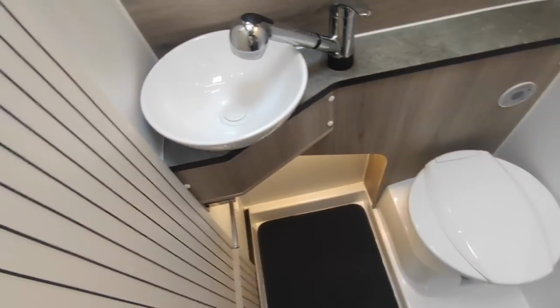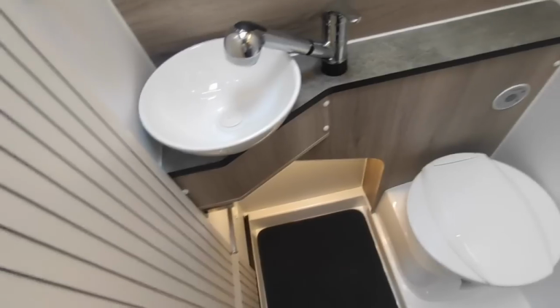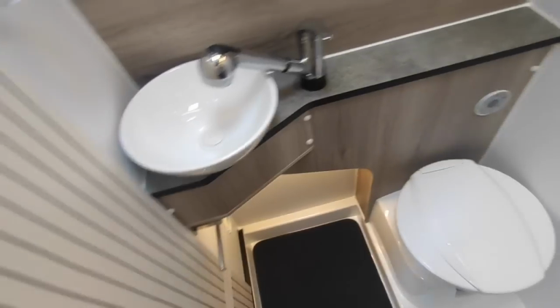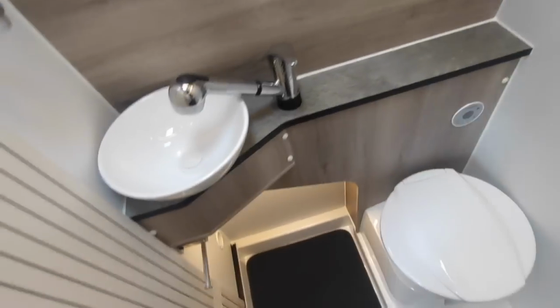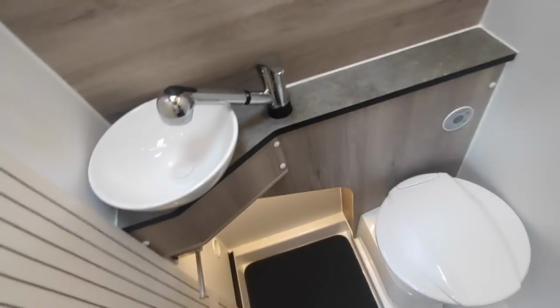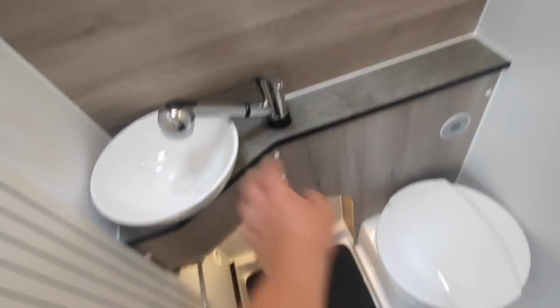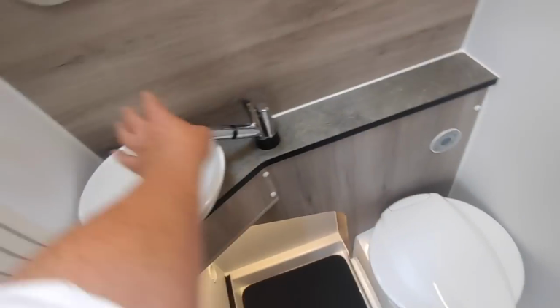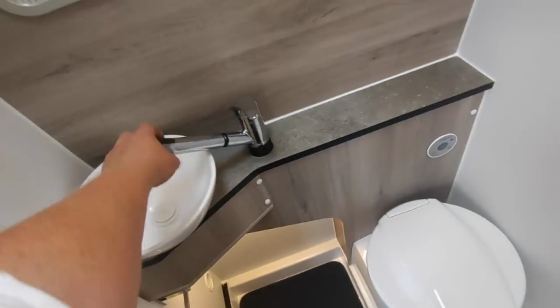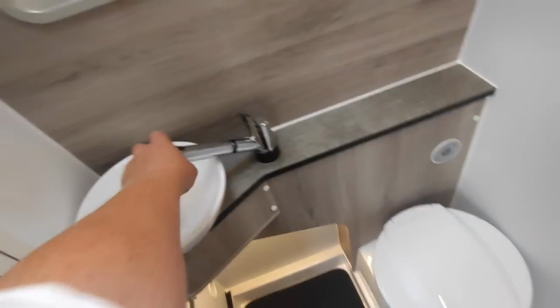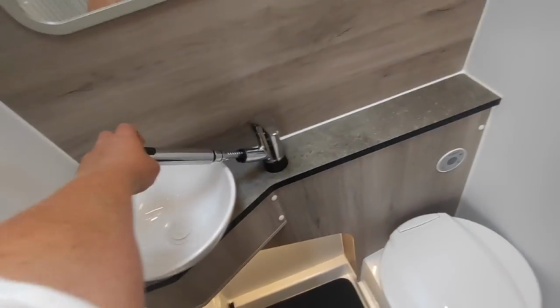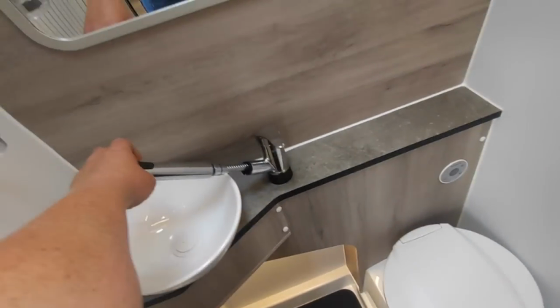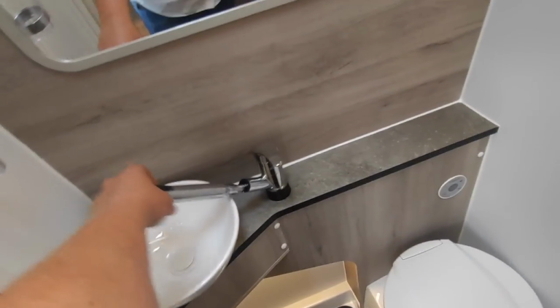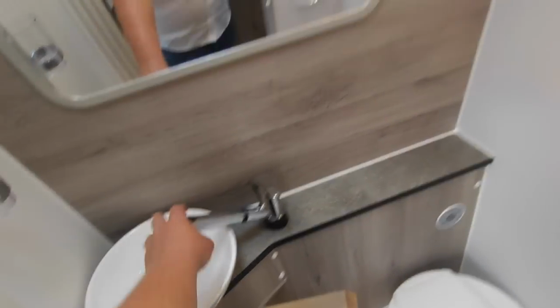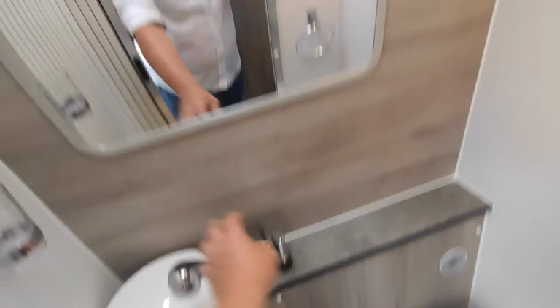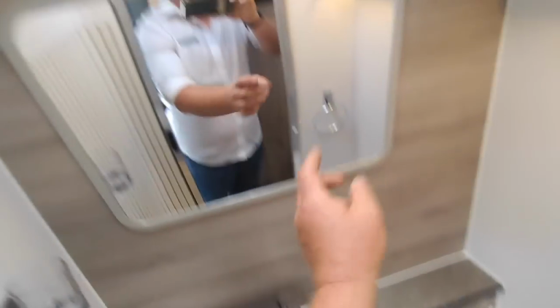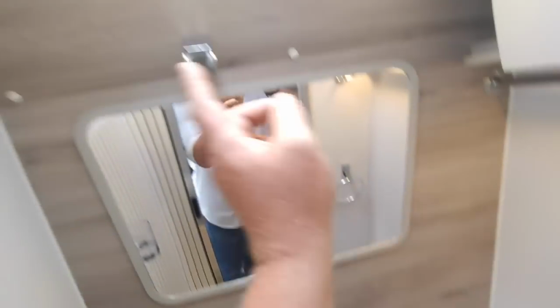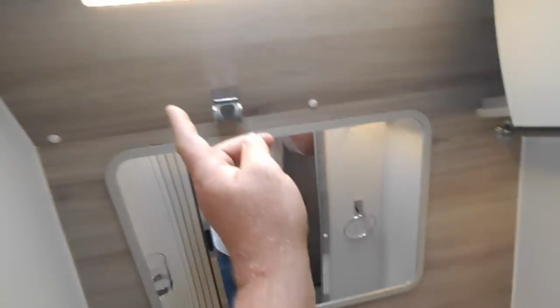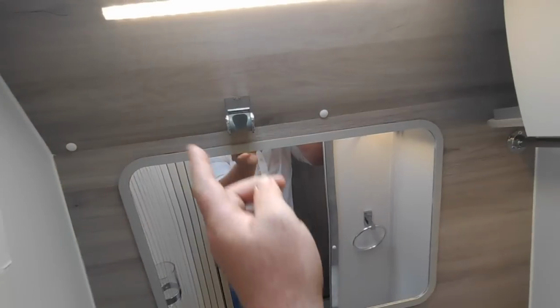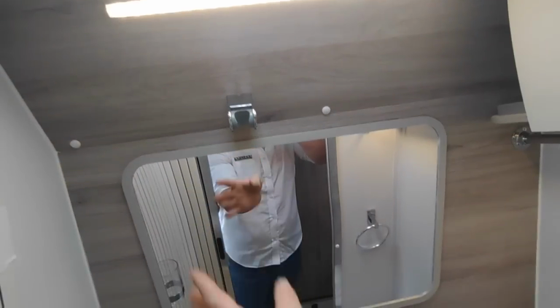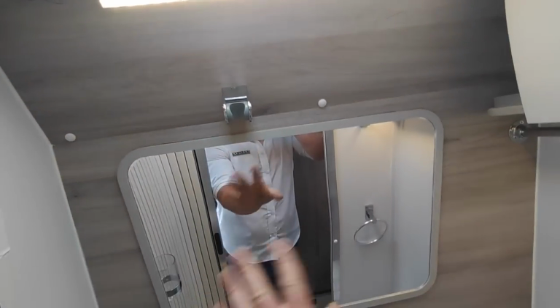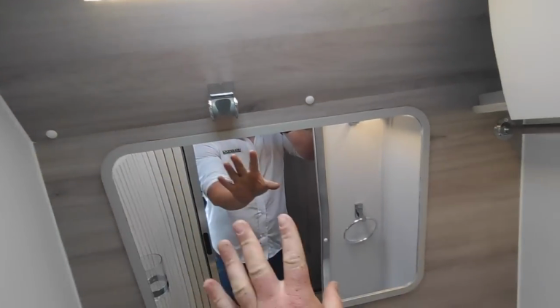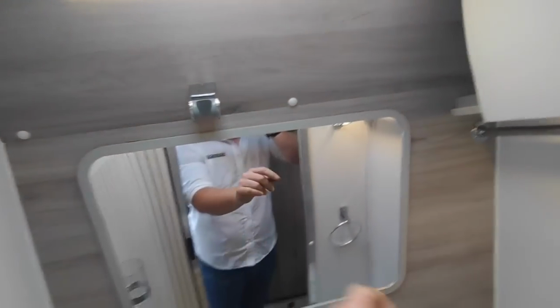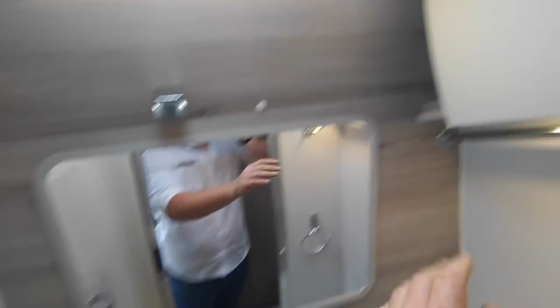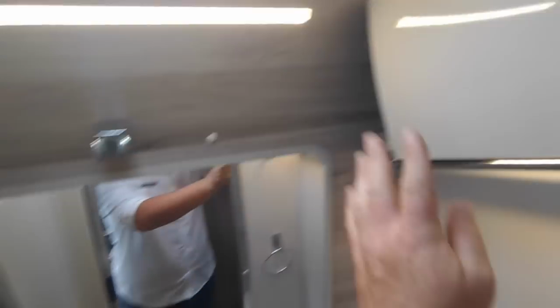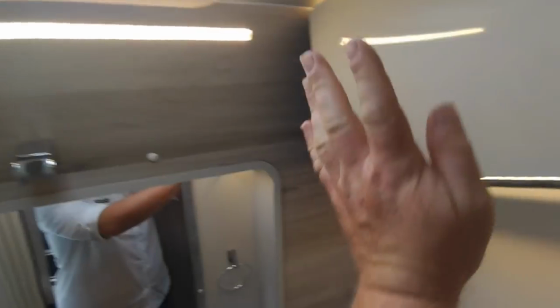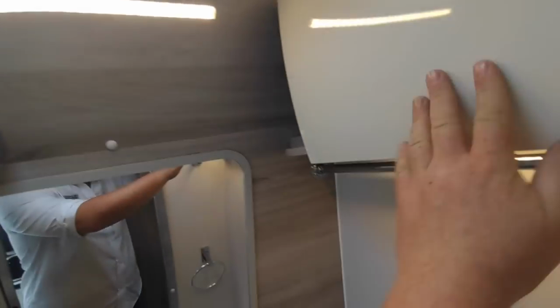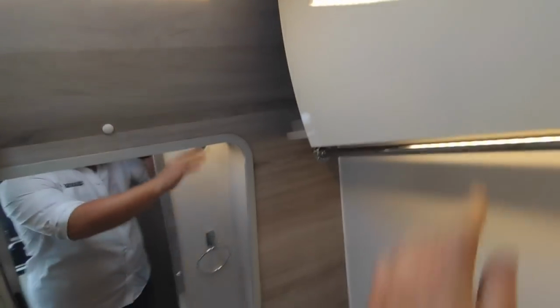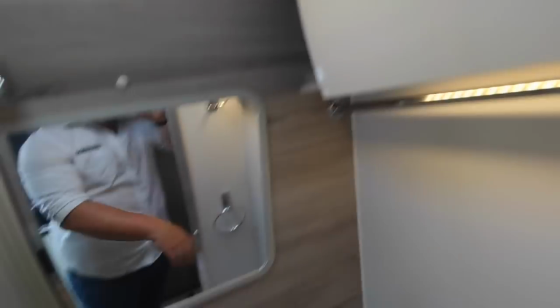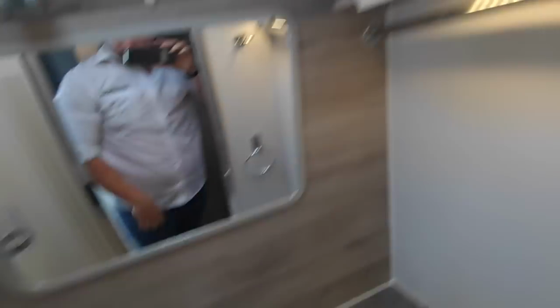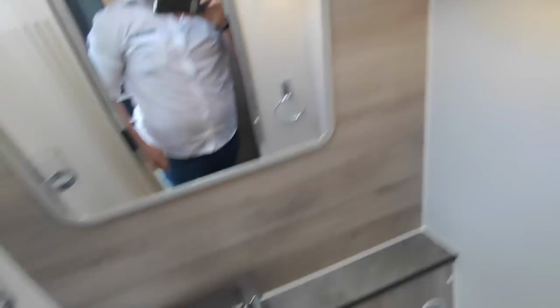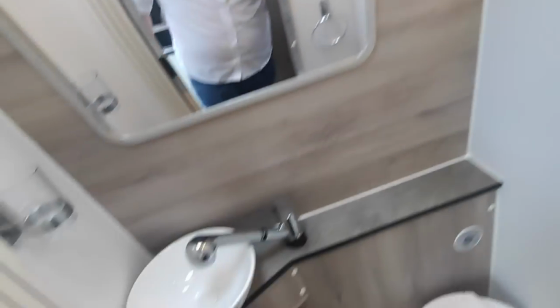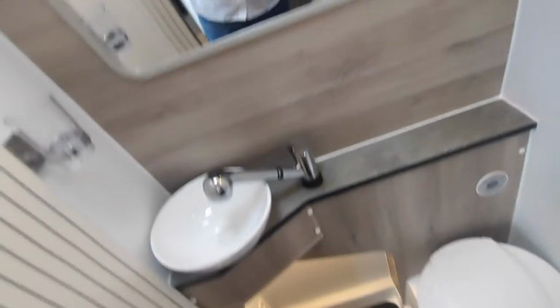And then the bathroom — freestanding basin, a shower bit that pulls out and clips on, and a nice big mirror with a curved cabinet.